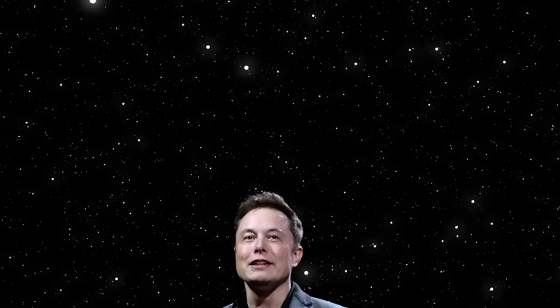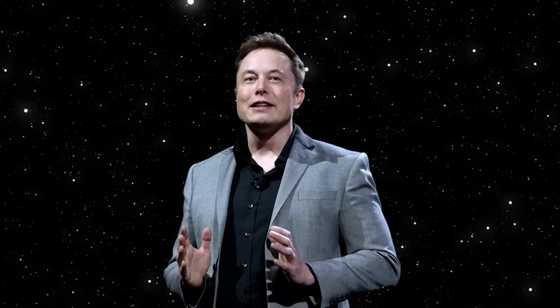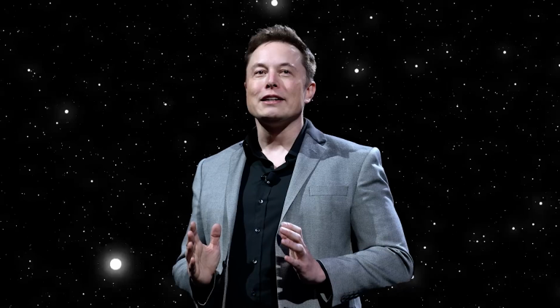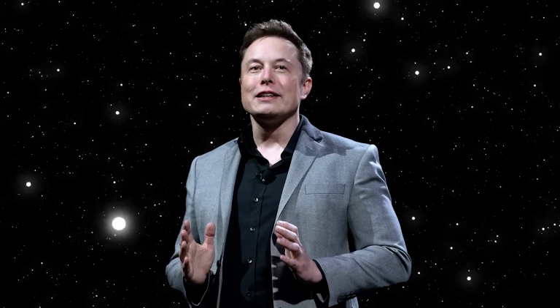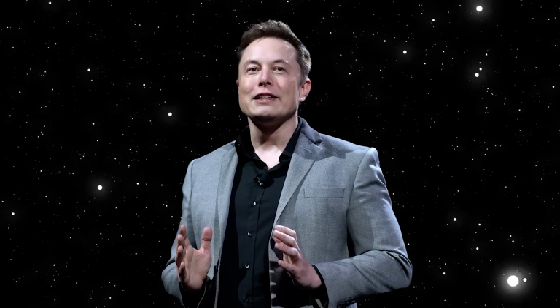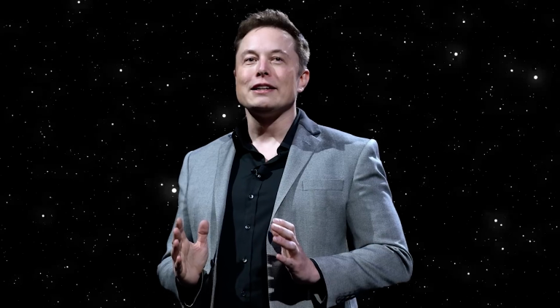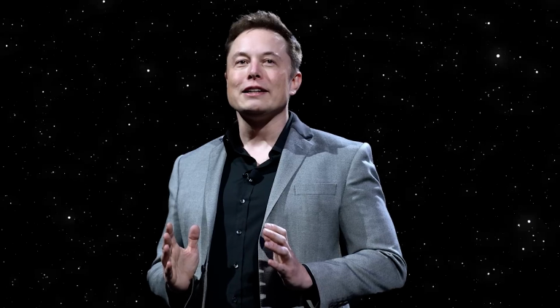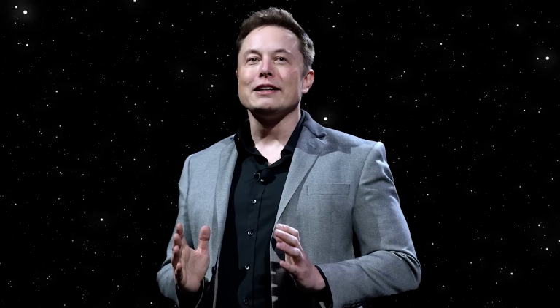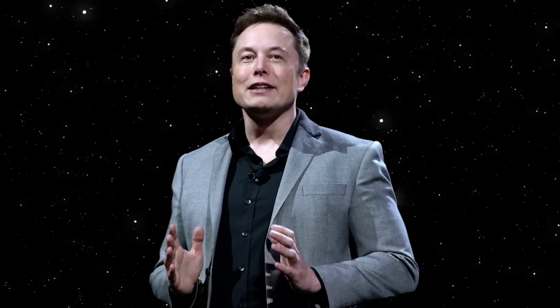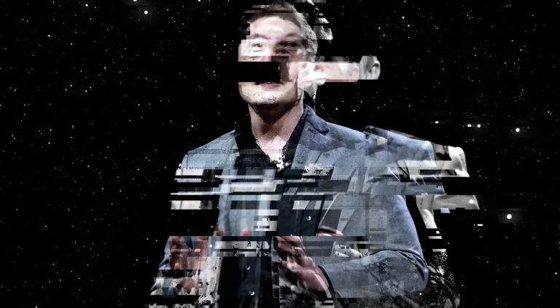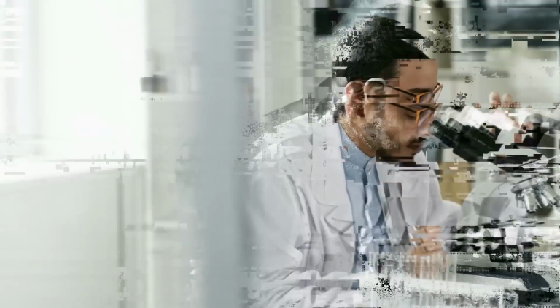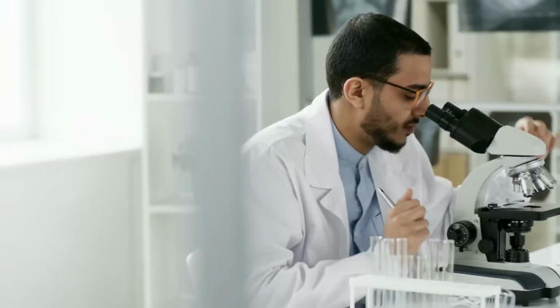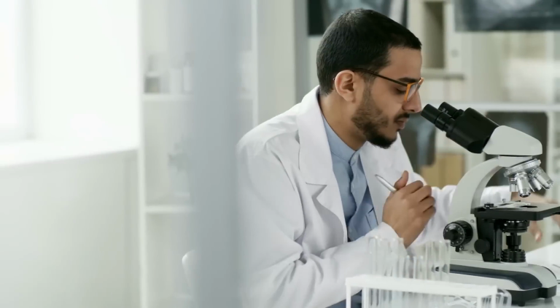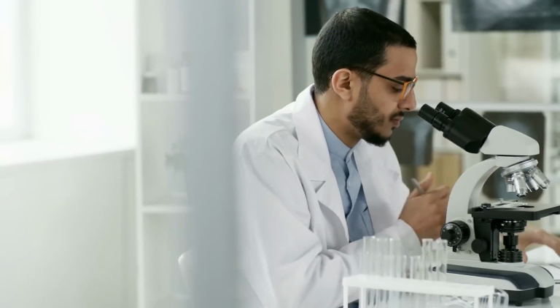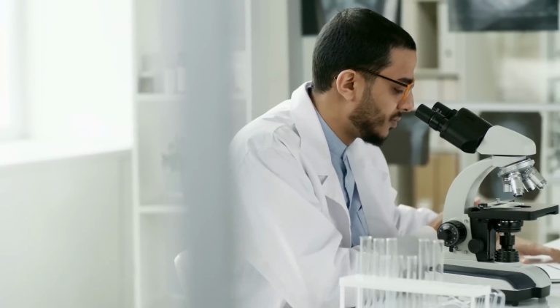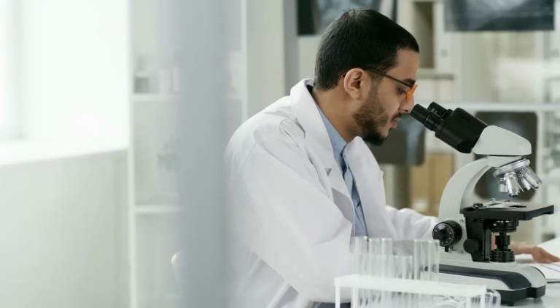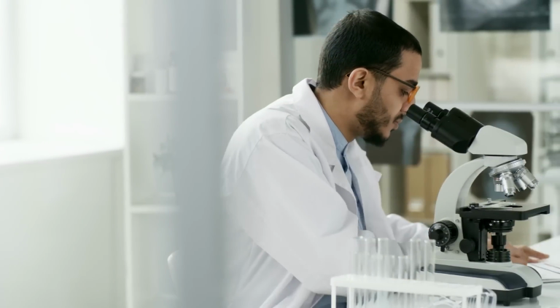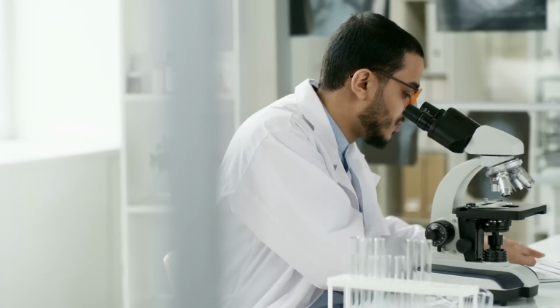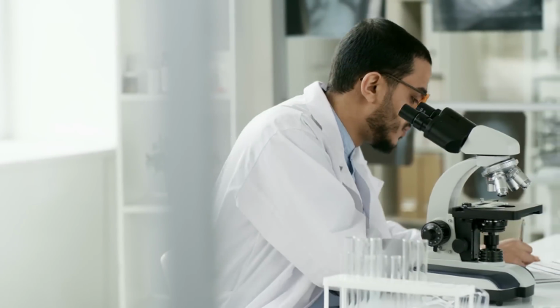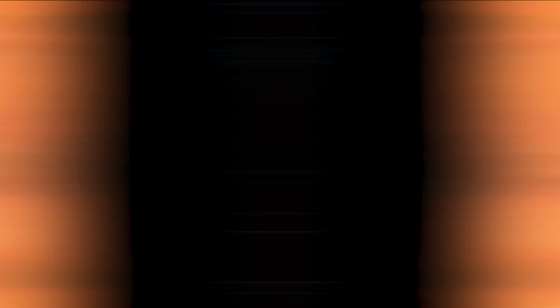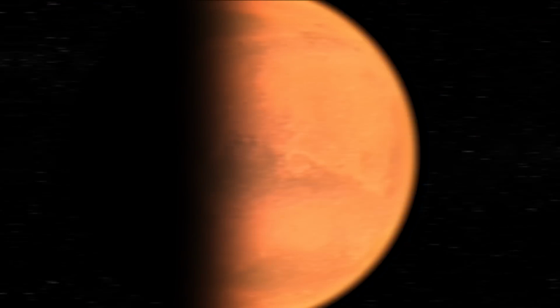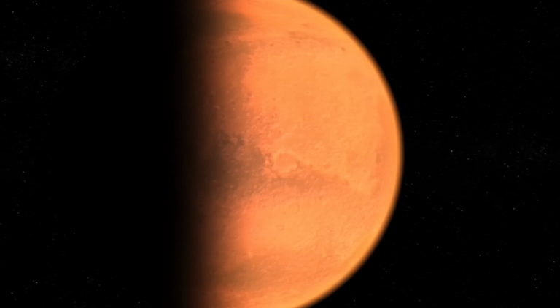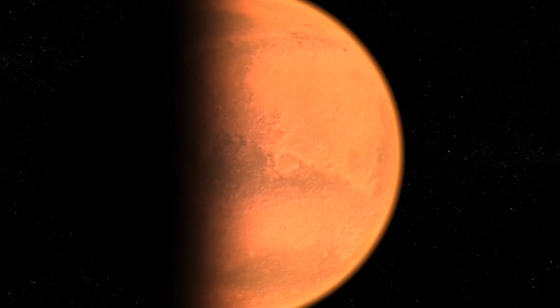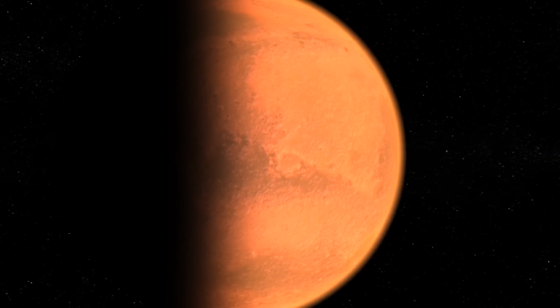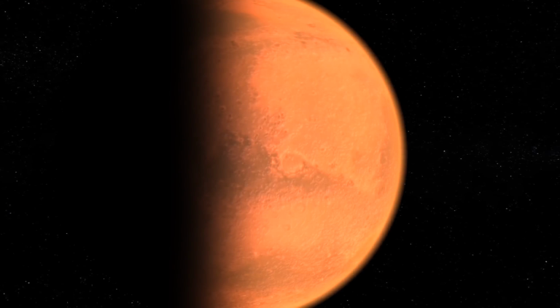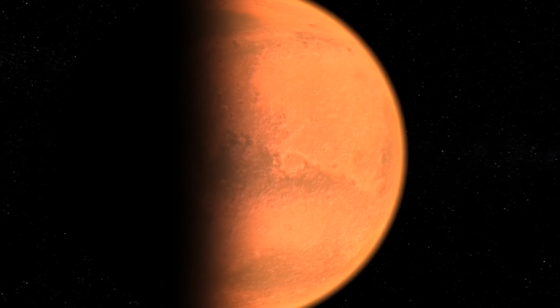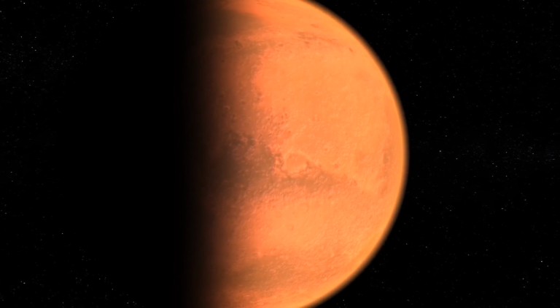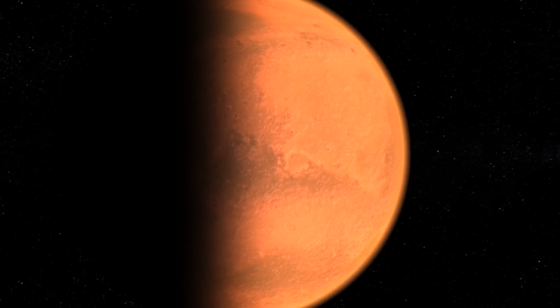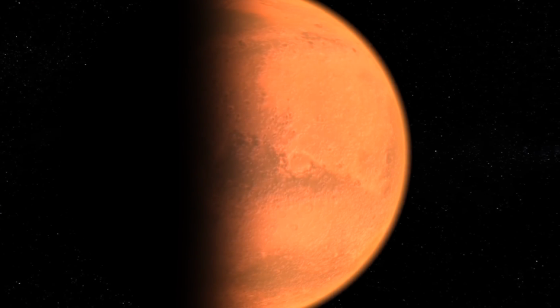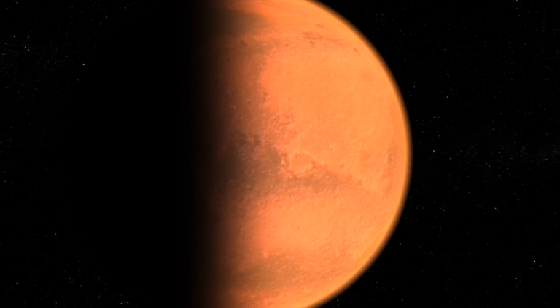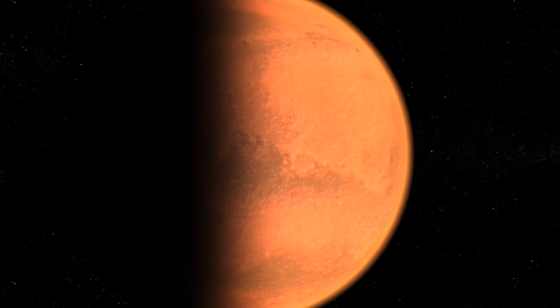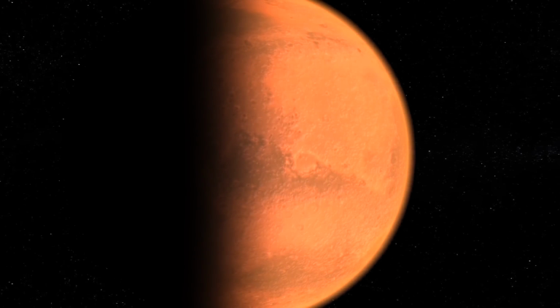Elon Musk has, with the support of international scientists, discovered a new method to produce oxygen on Mars.